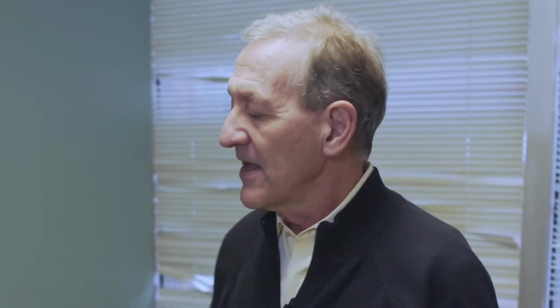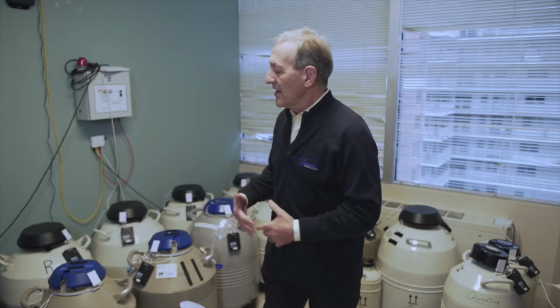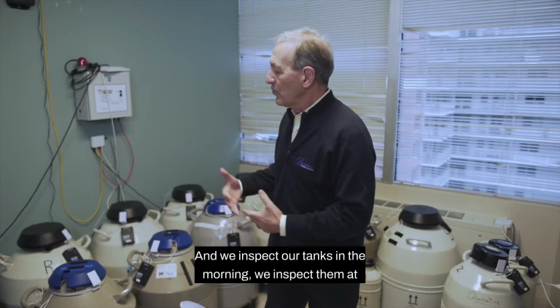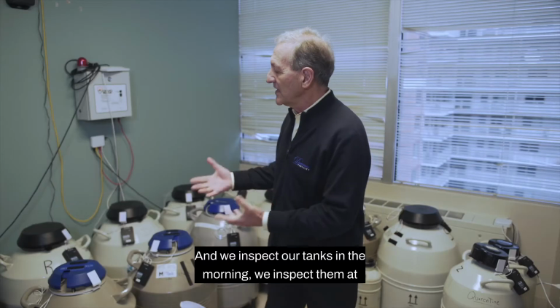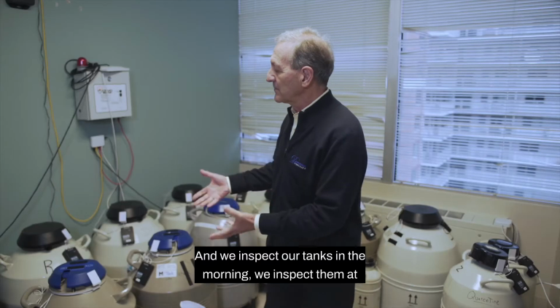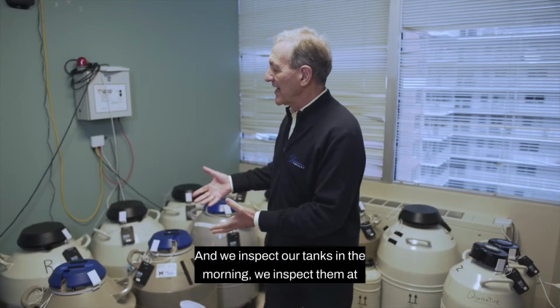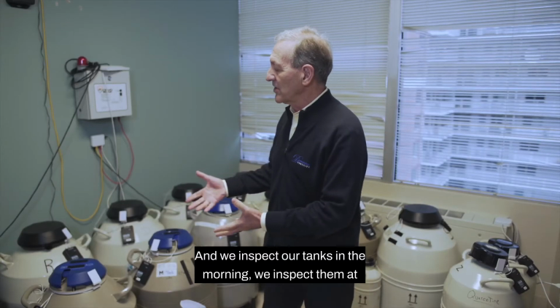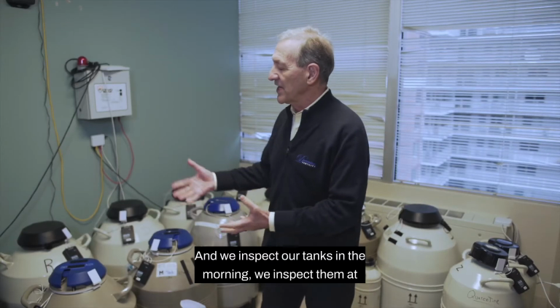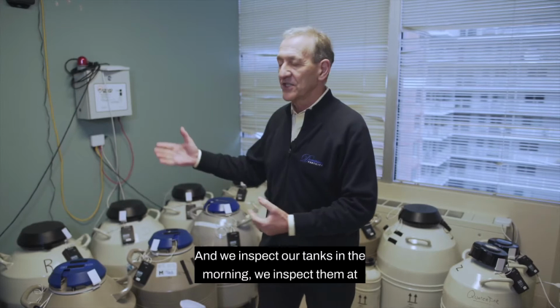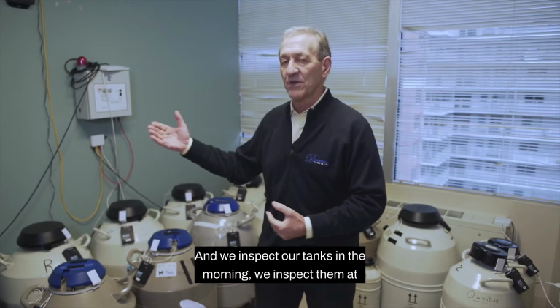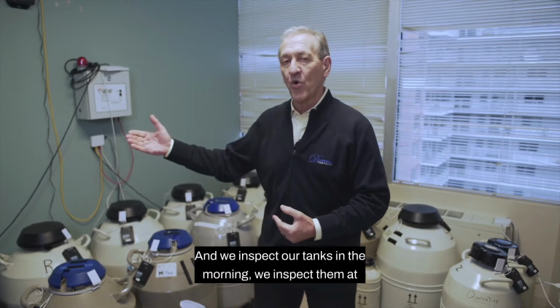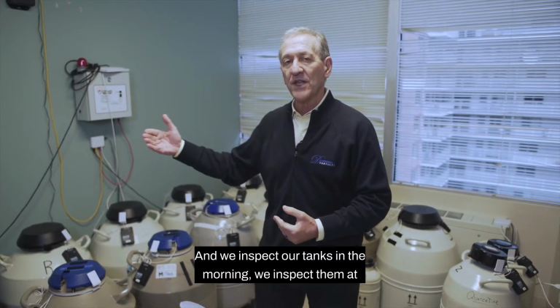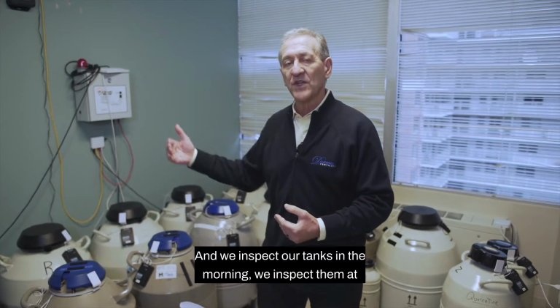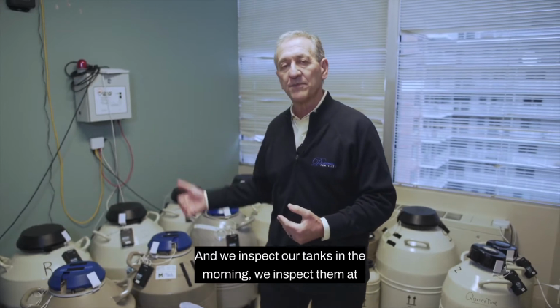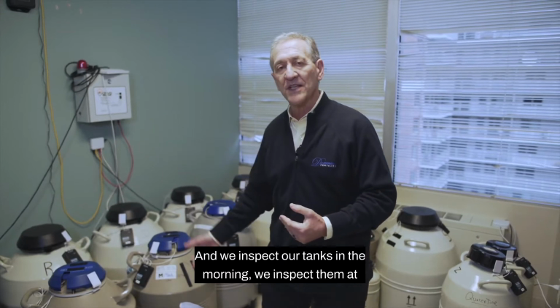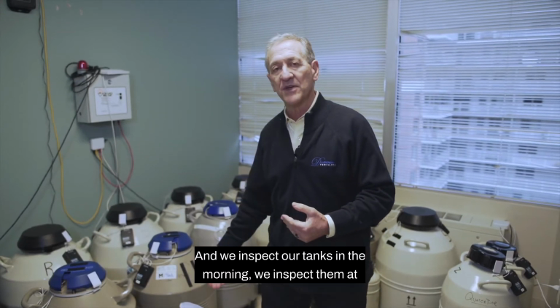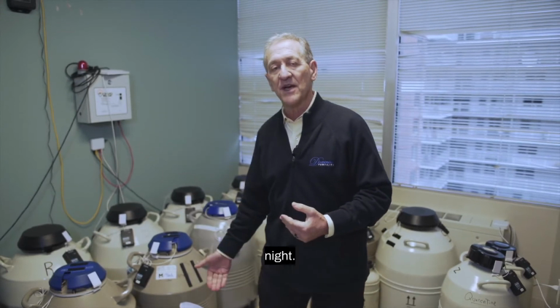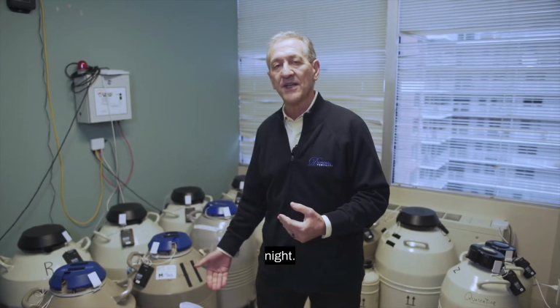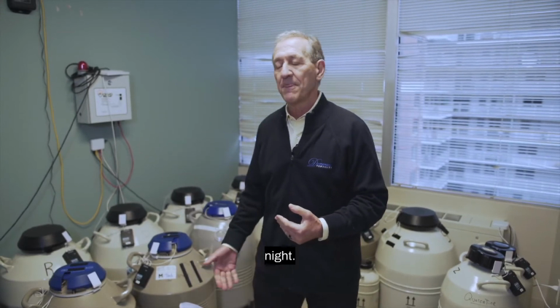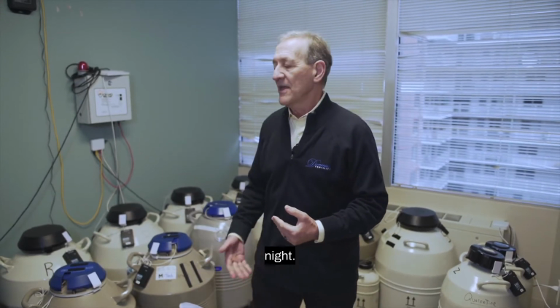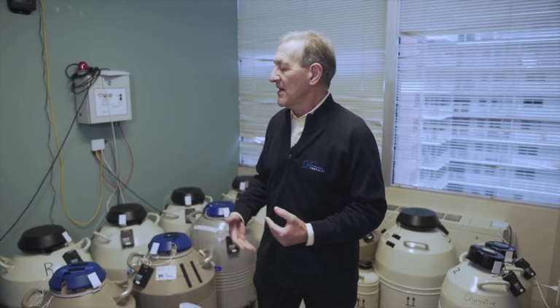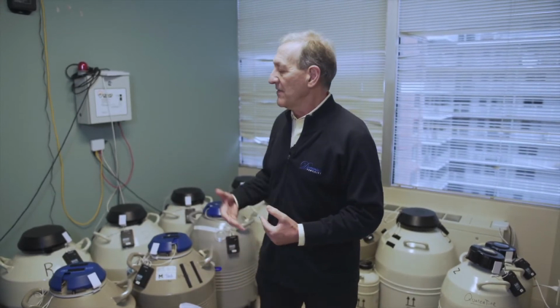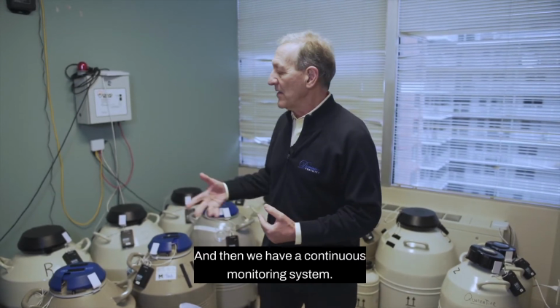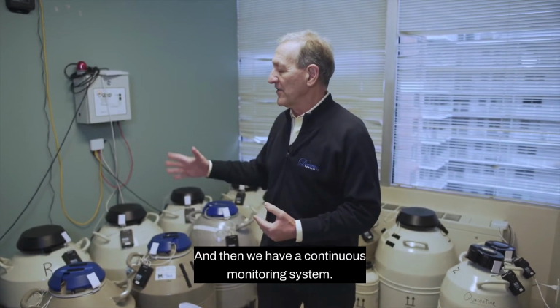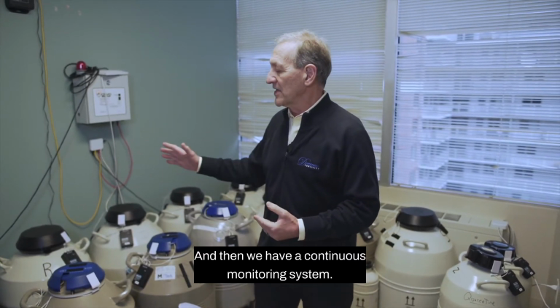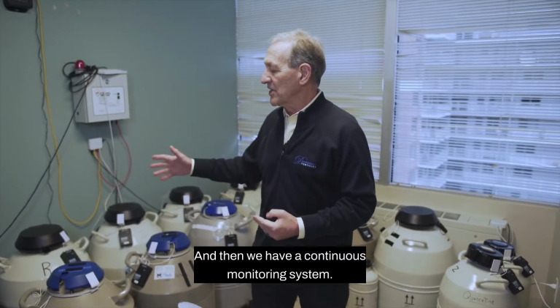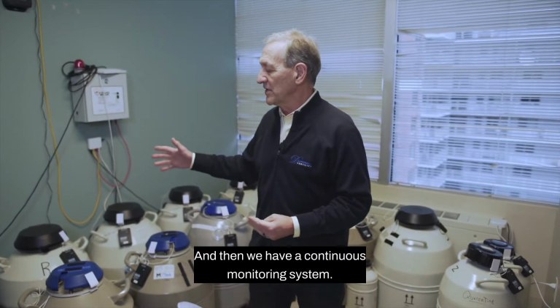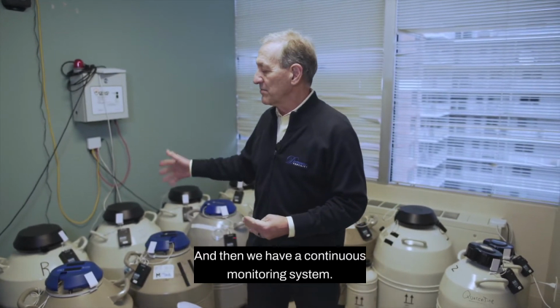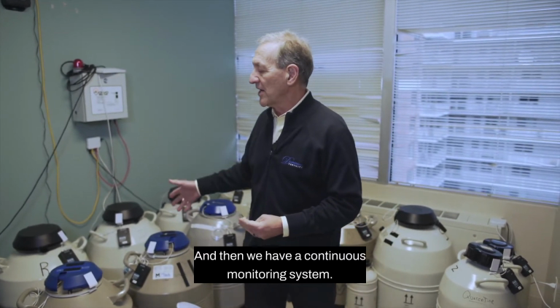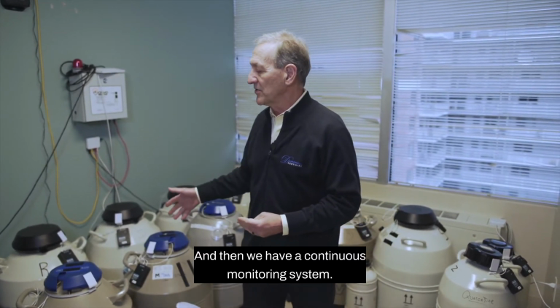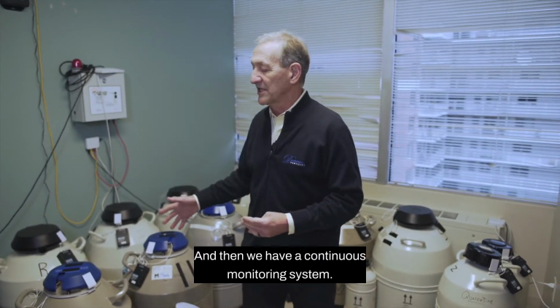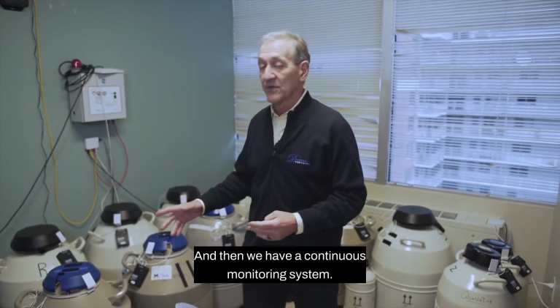We inspect our tanks in the morning, we inspect them at night, and then we have a continuous monitoring system.